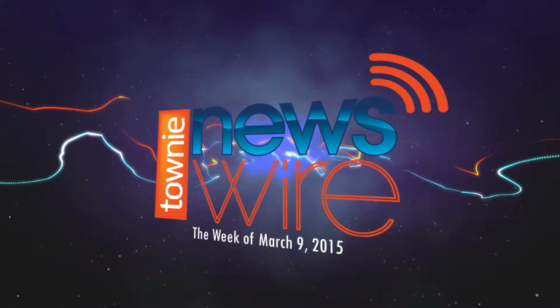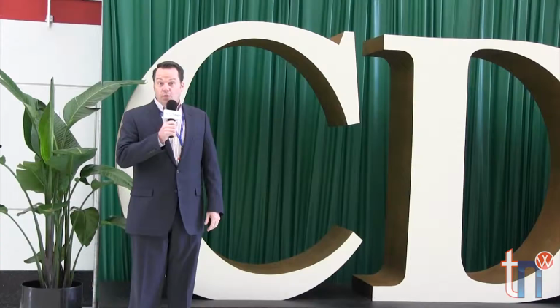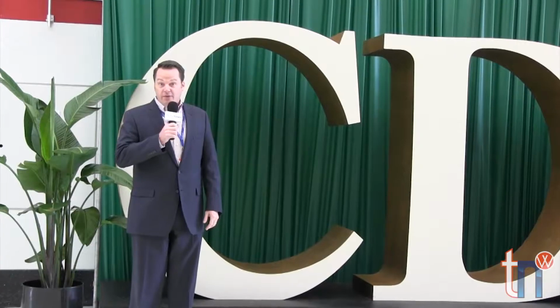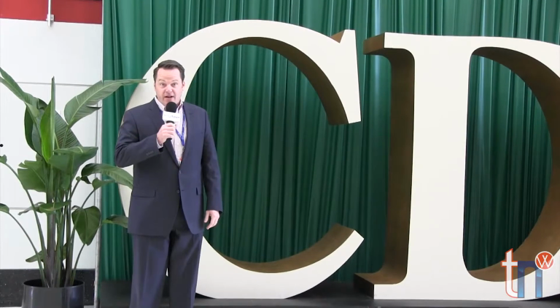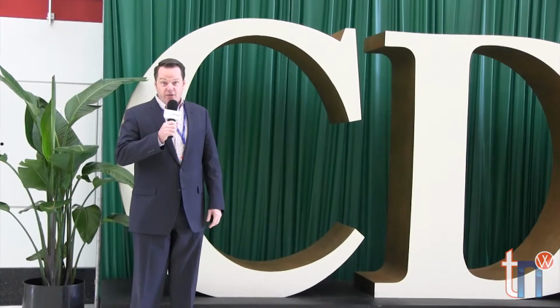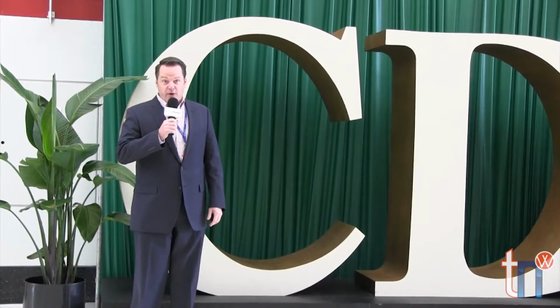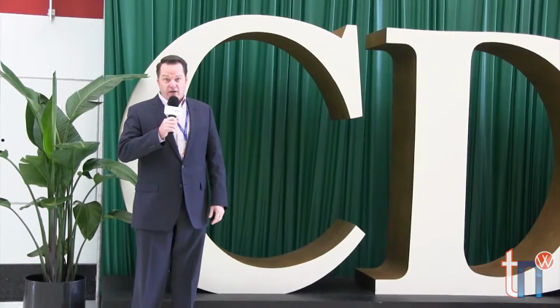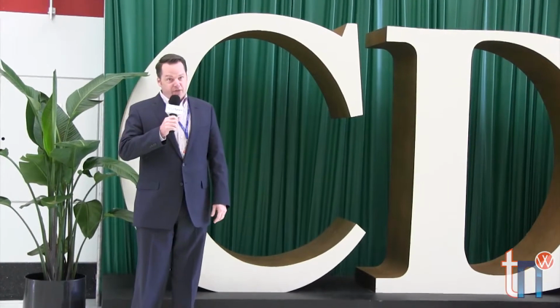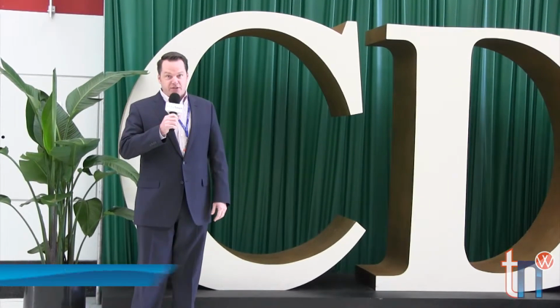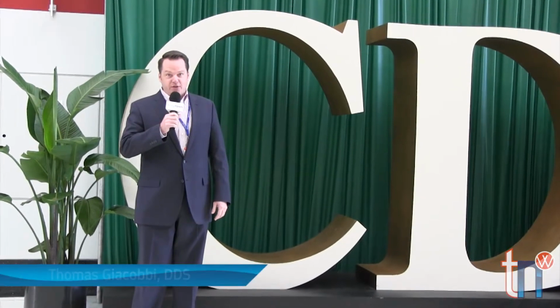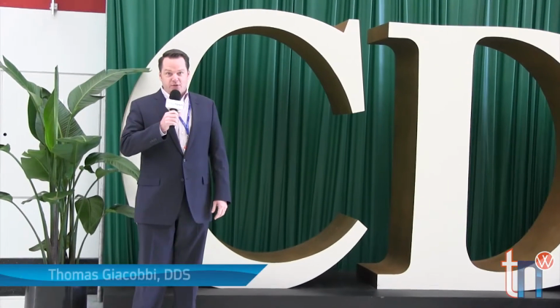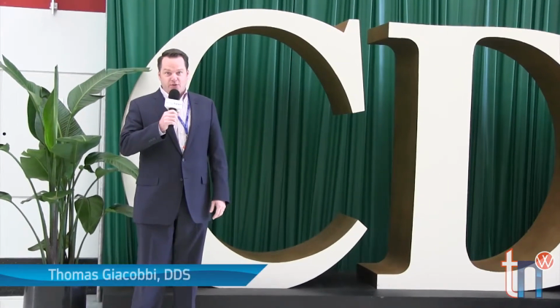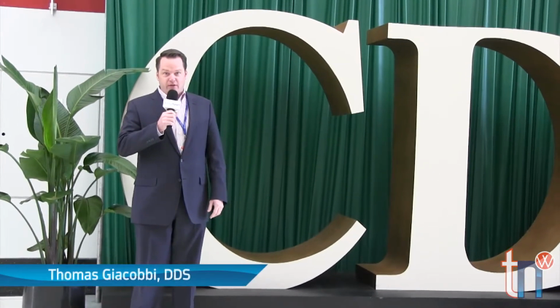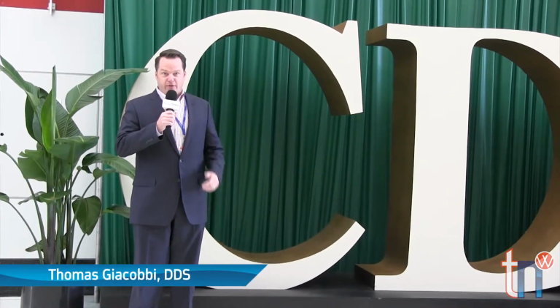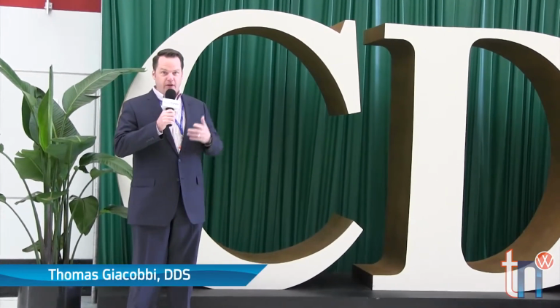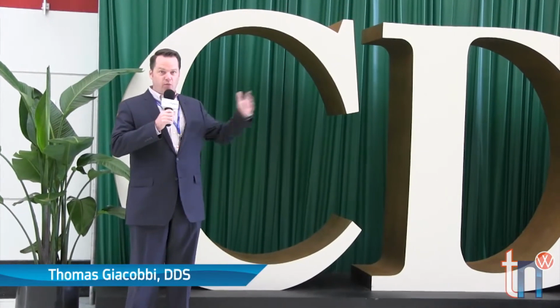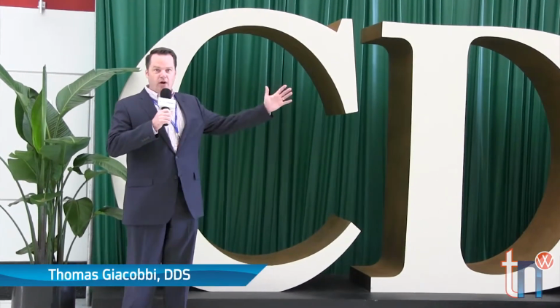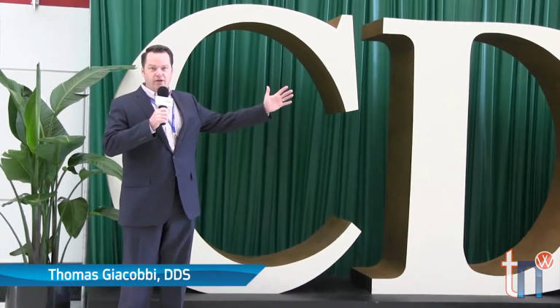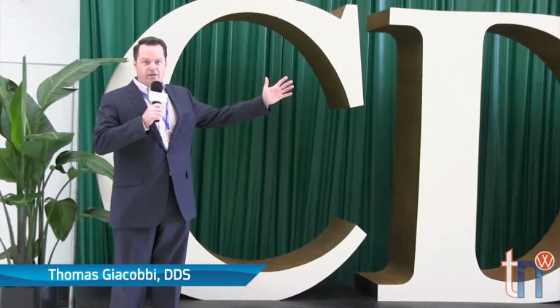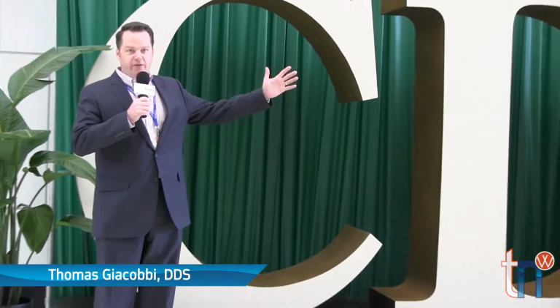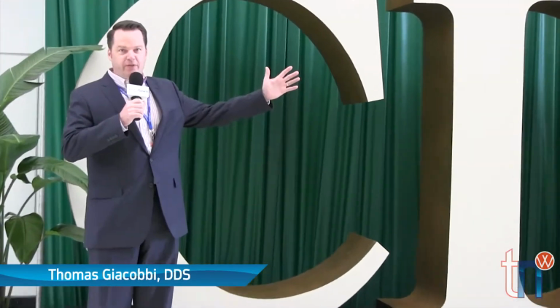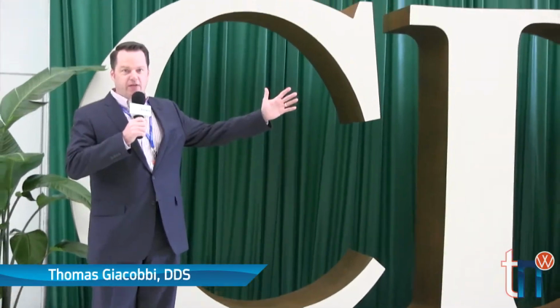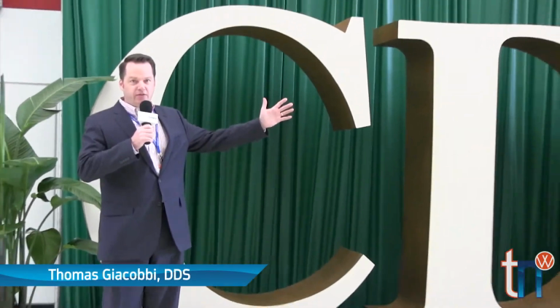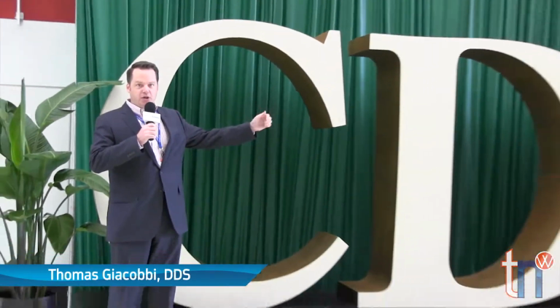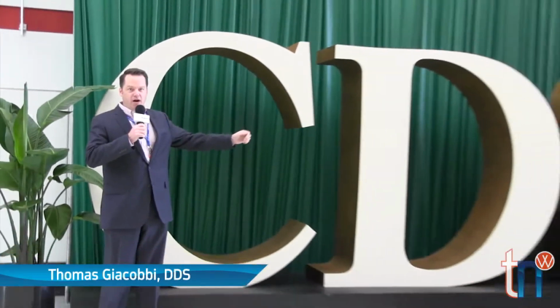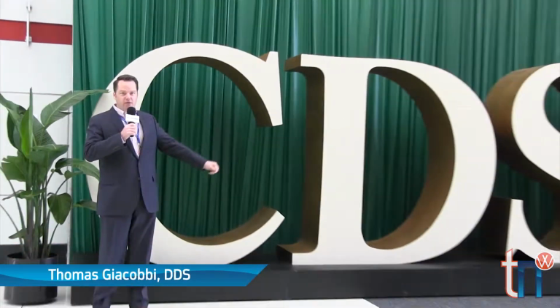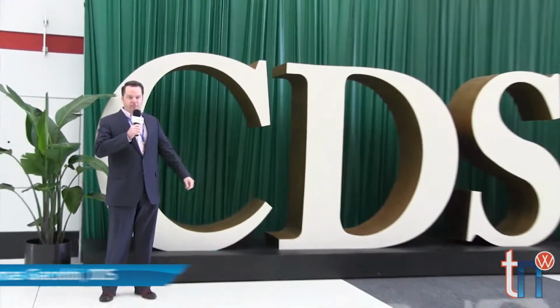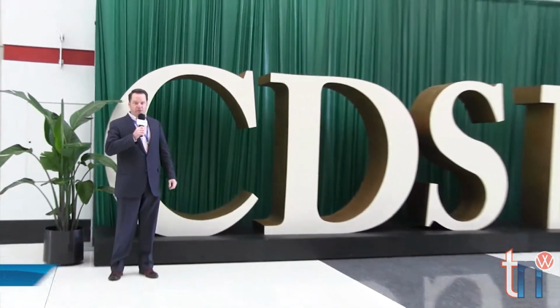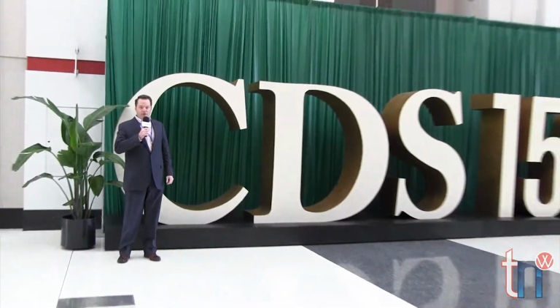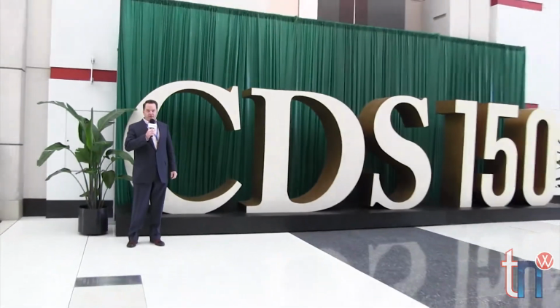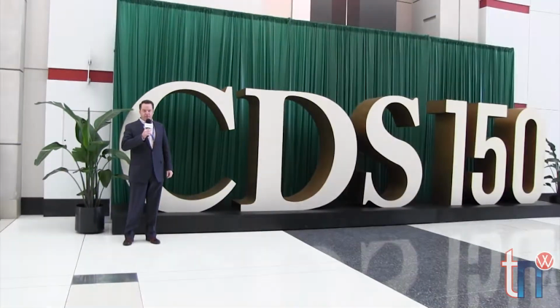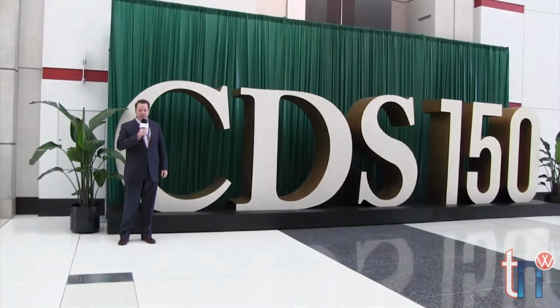Welcome to Townie Newswire. This is the news of the week from the 150th Chicago Midwinter Dental Meeting.